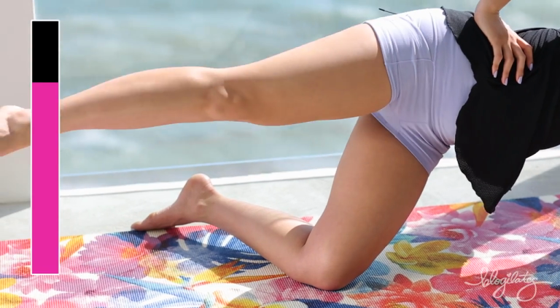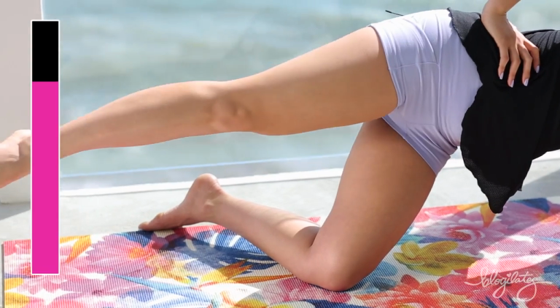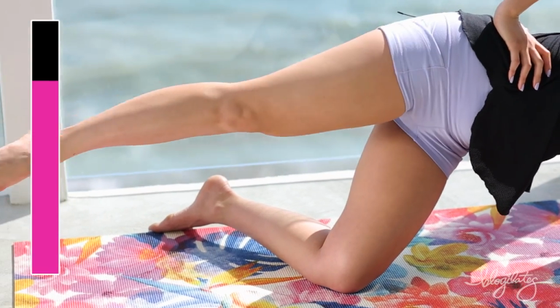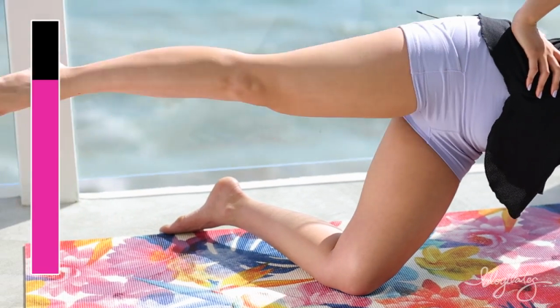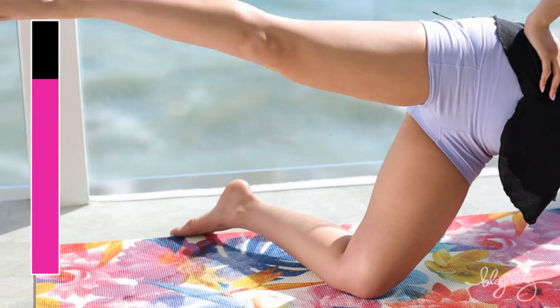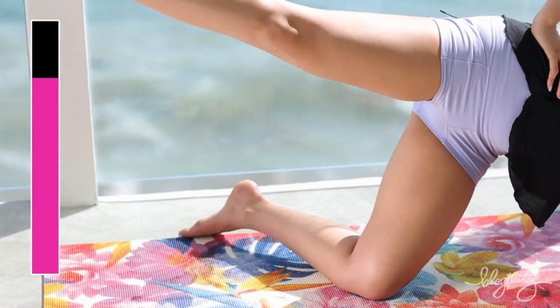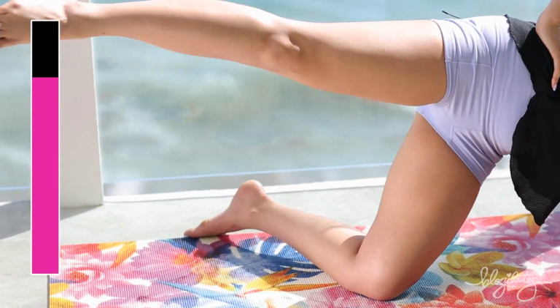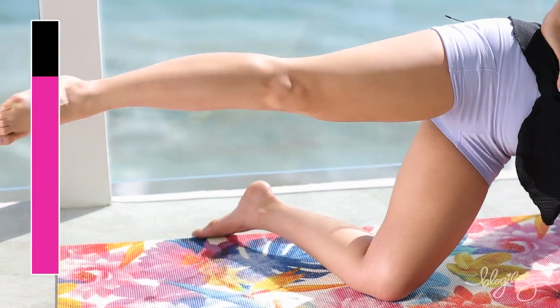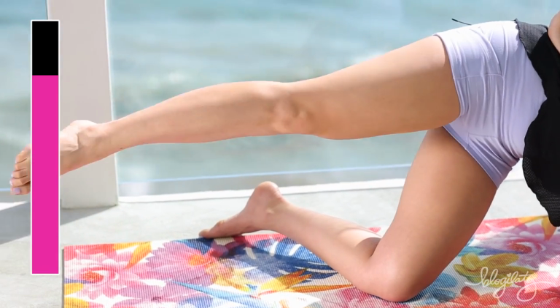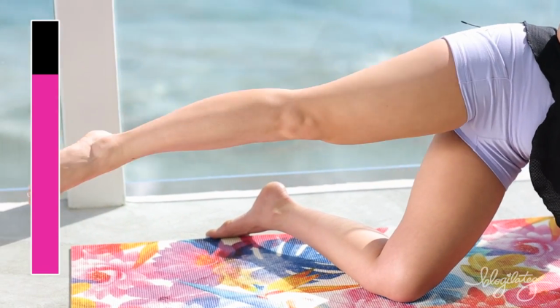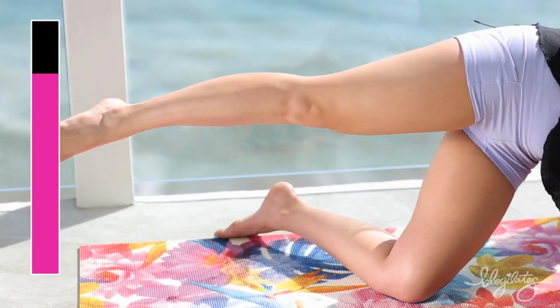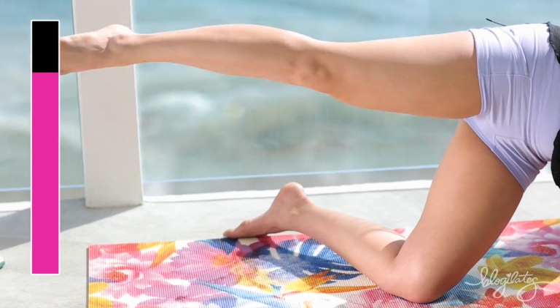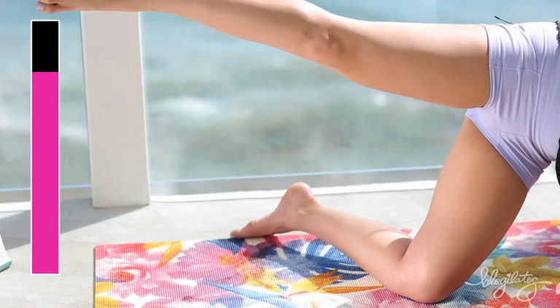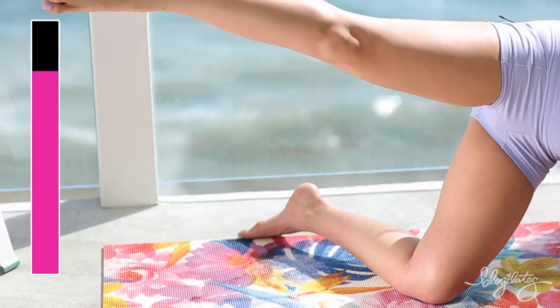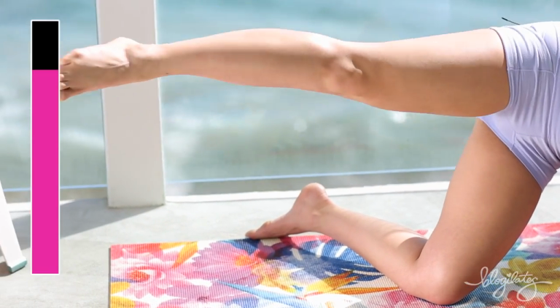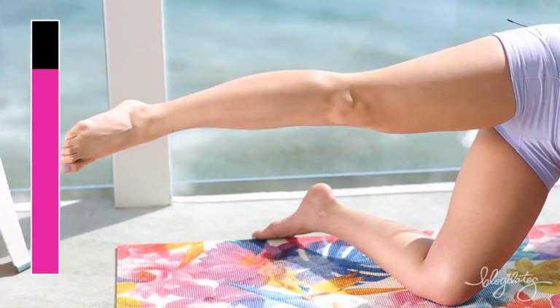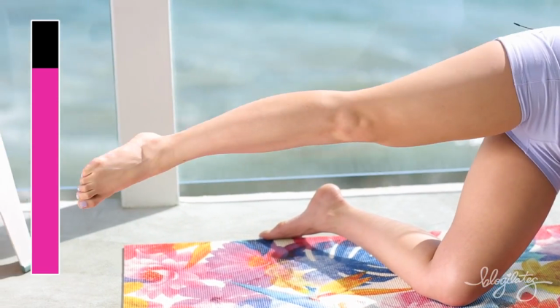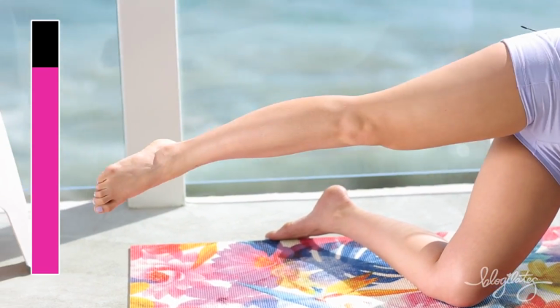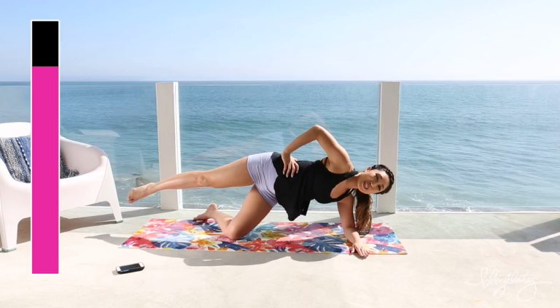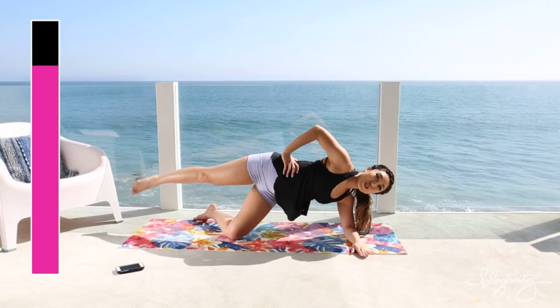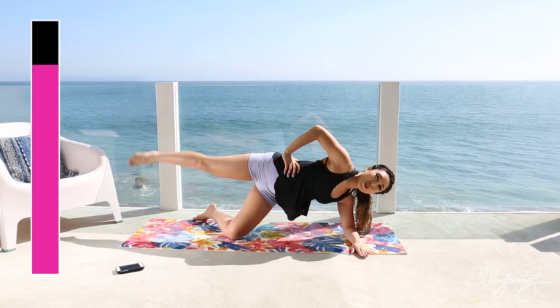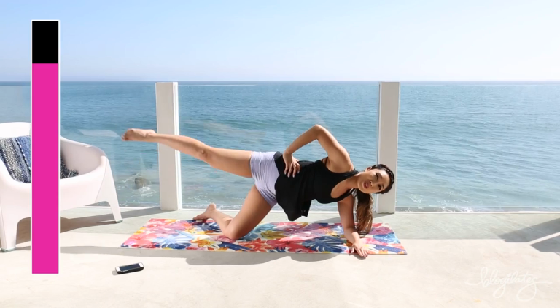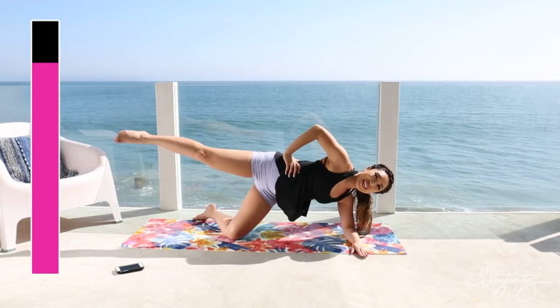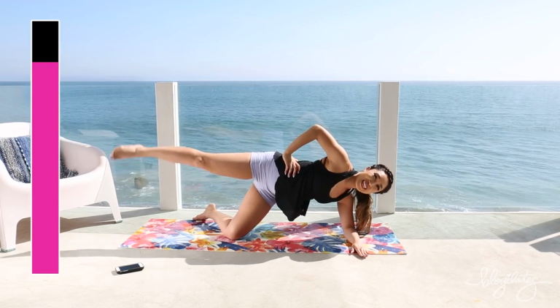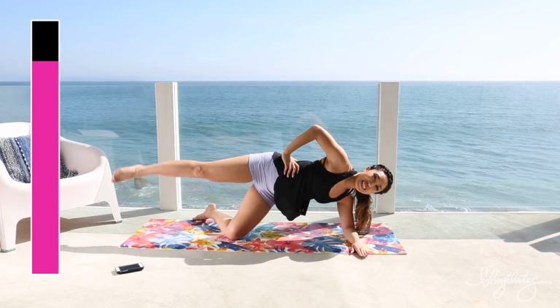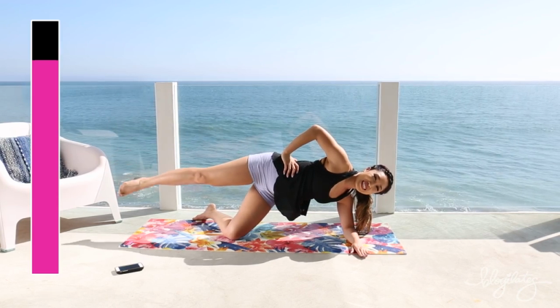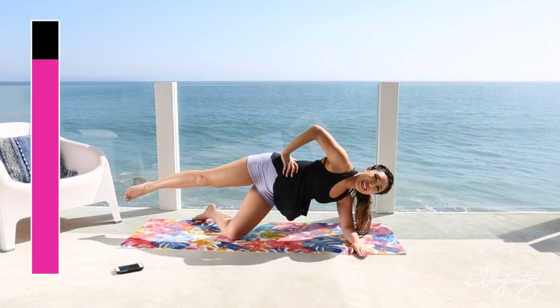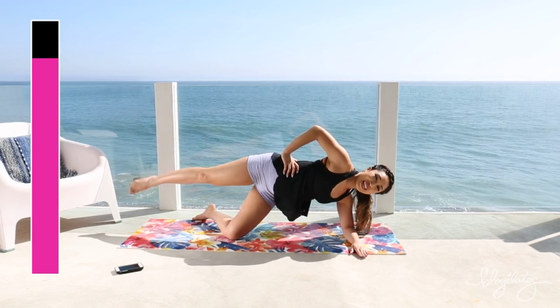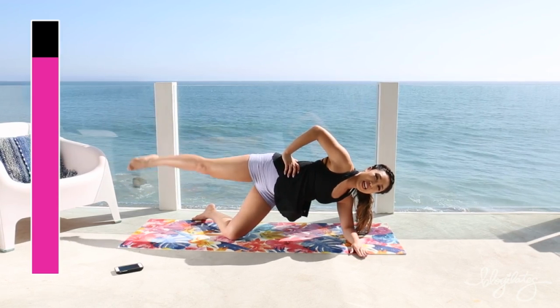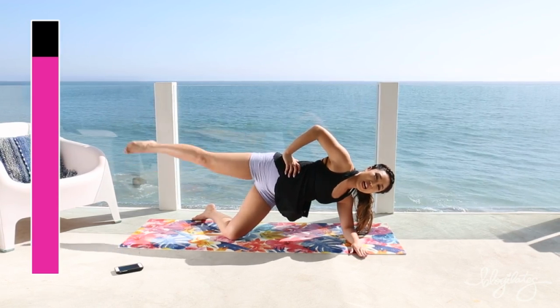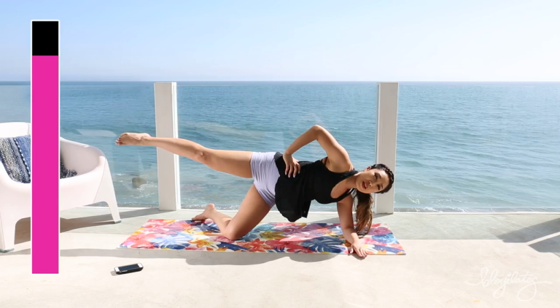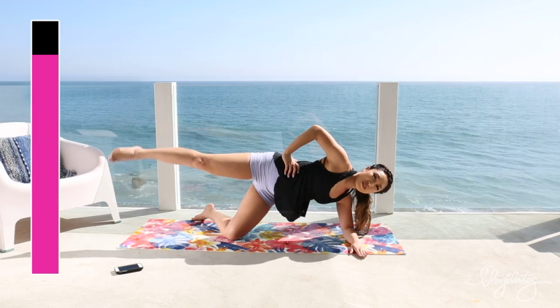You got 45 seconds. I want you to push through. You can do this. Come on.